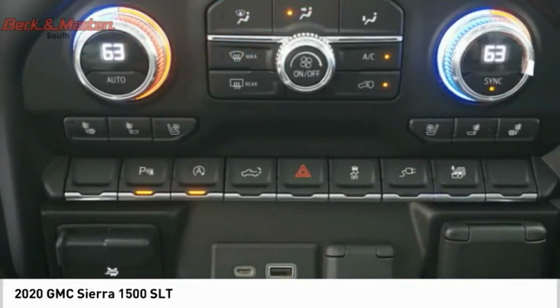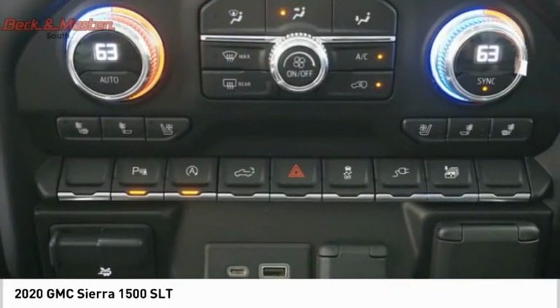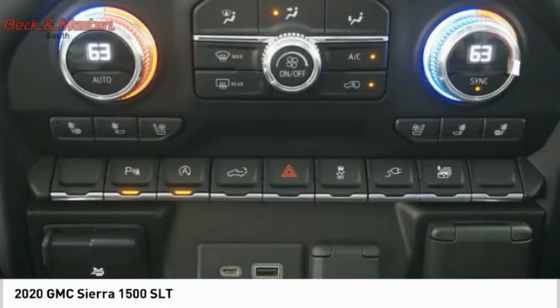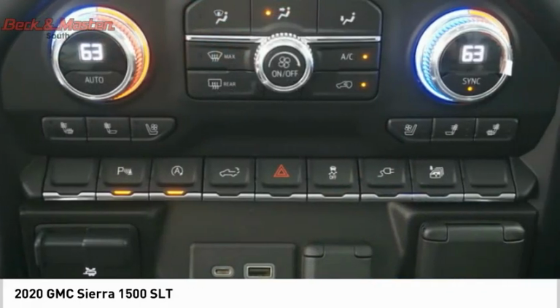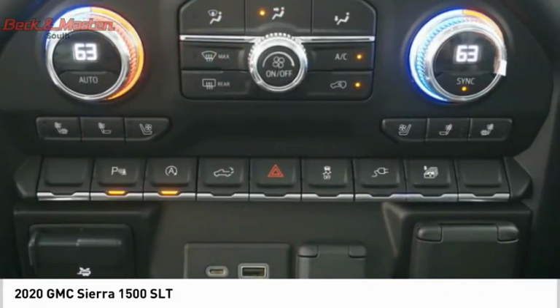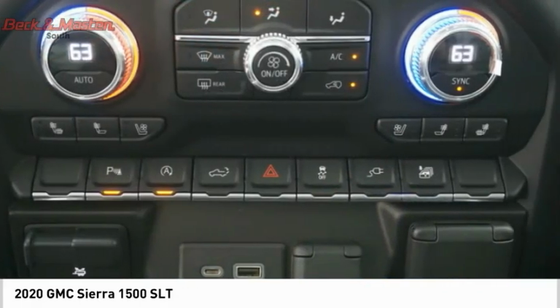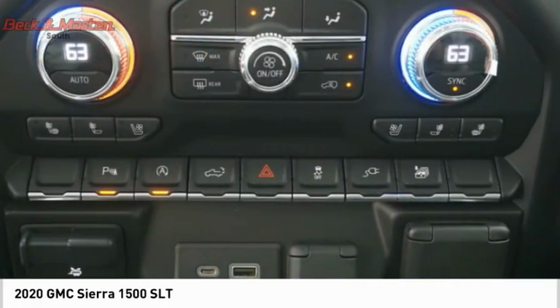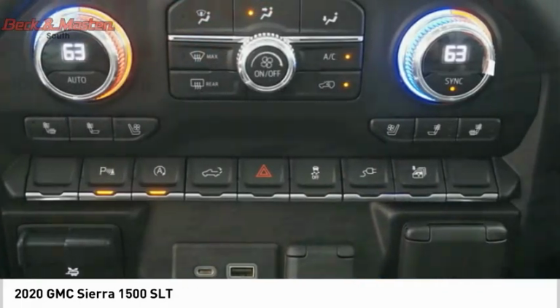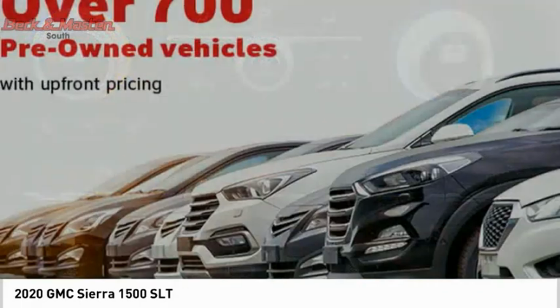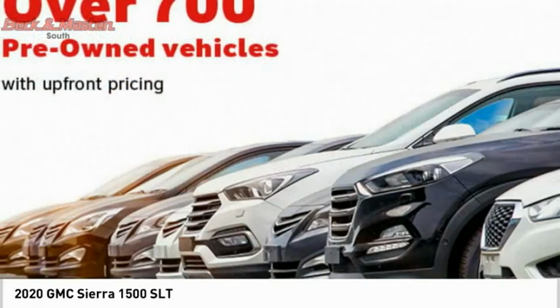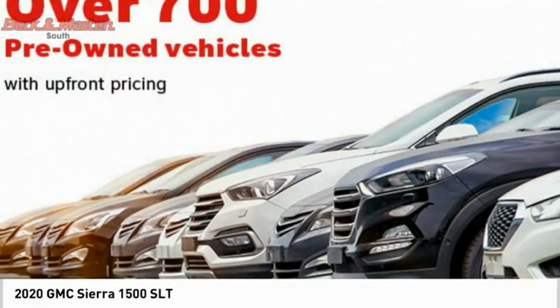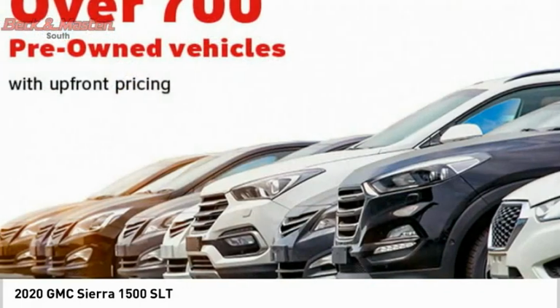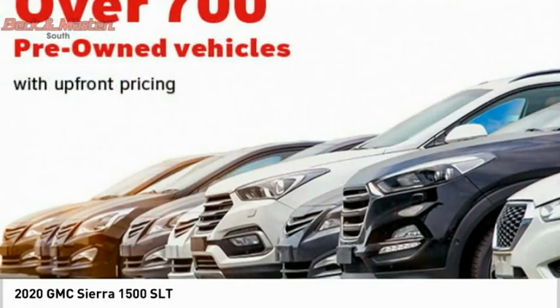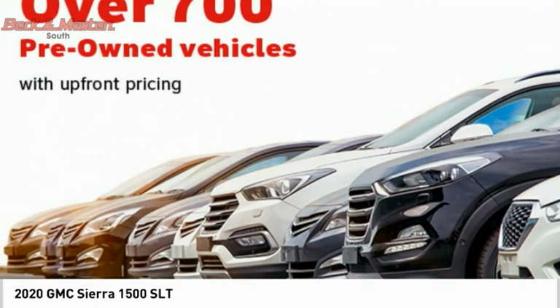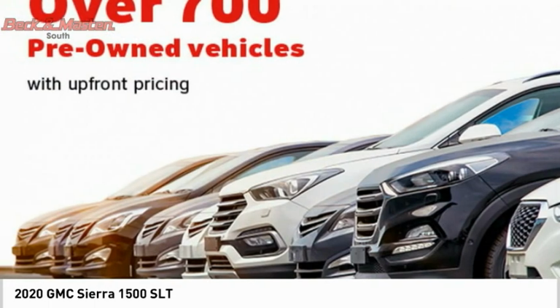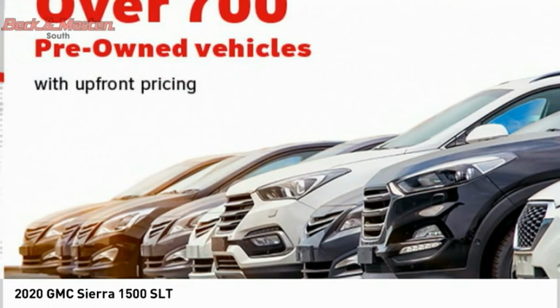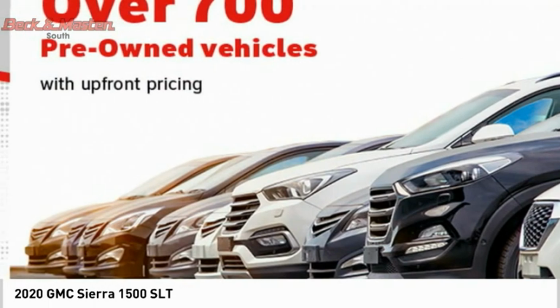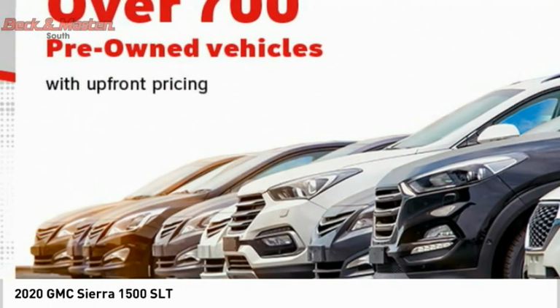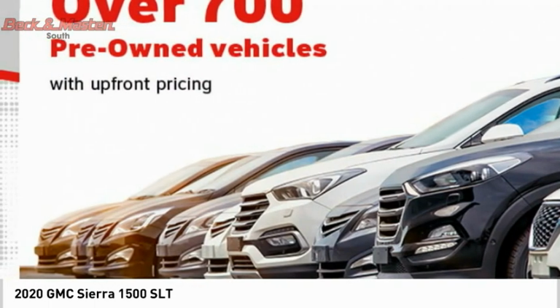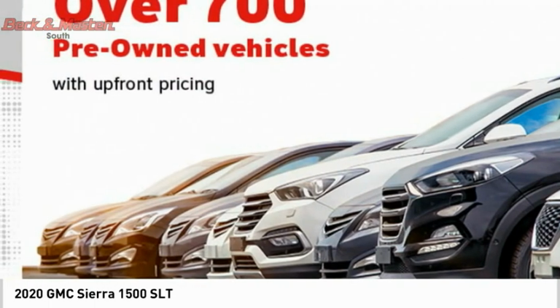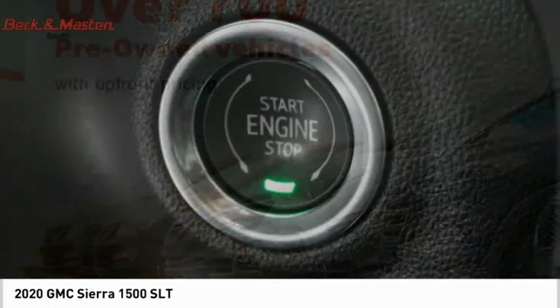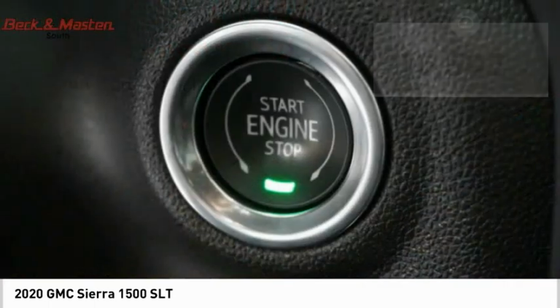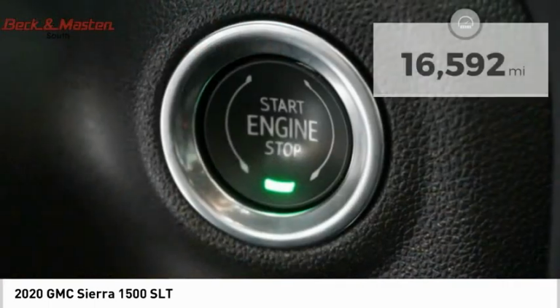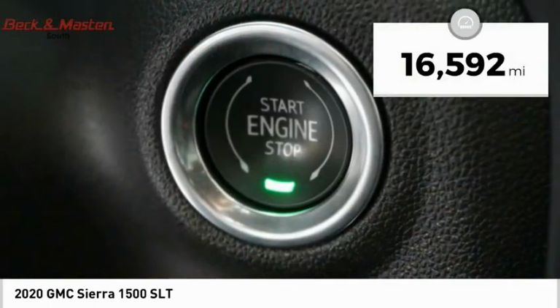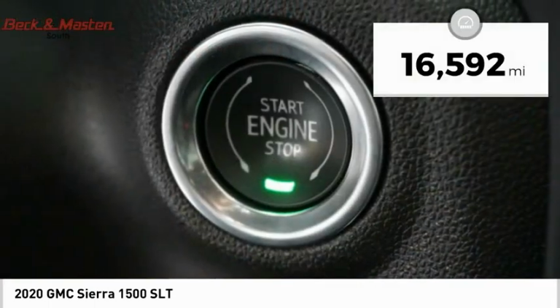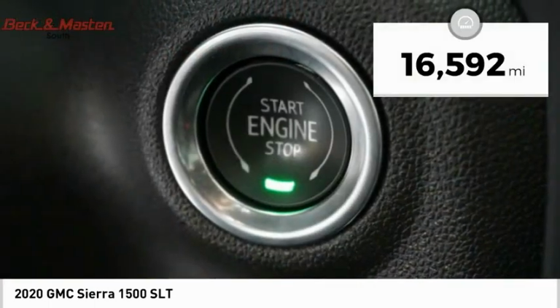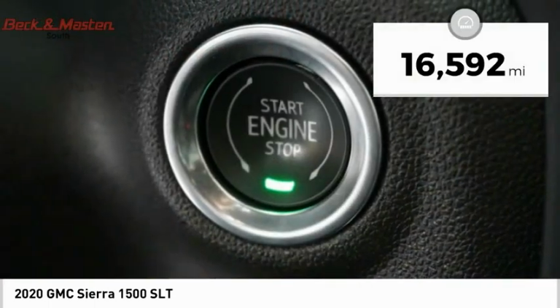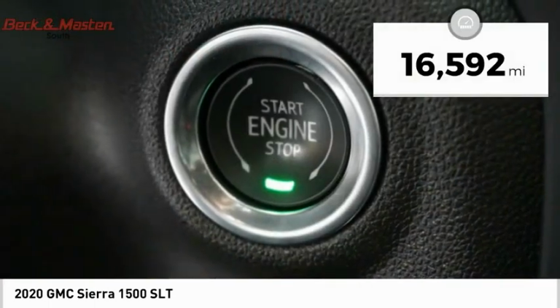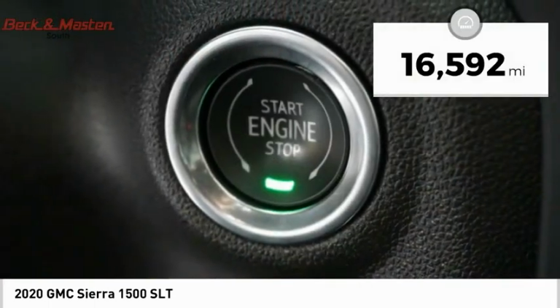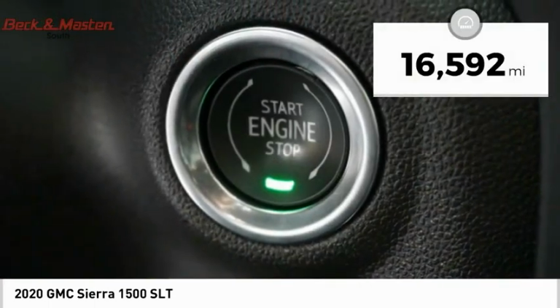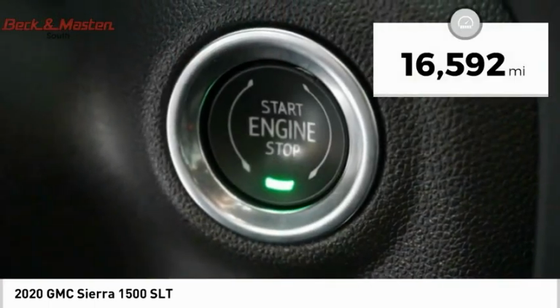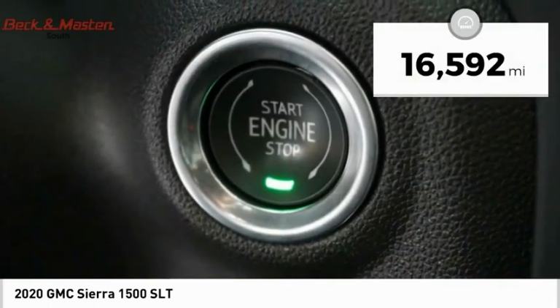Power and advanced technology can both be found in this fantastic truck. This vehicle has less than 20,000 miles.